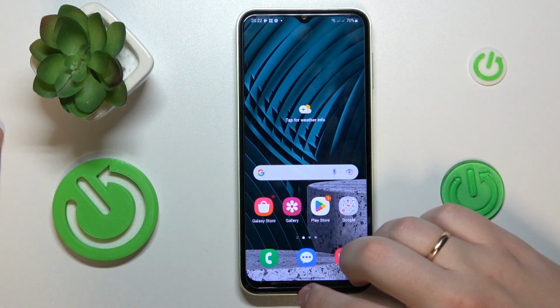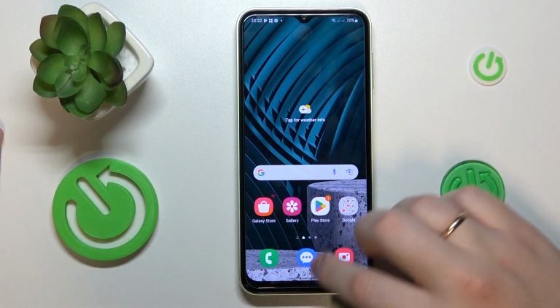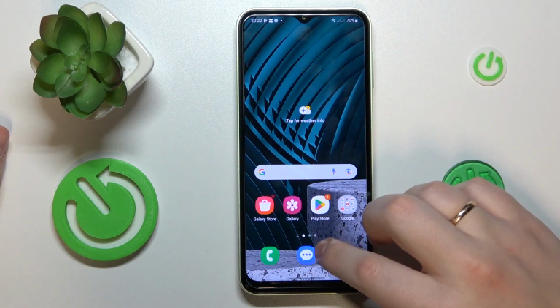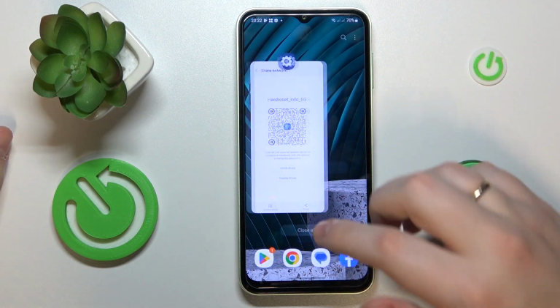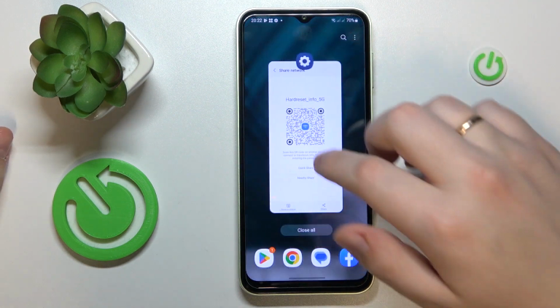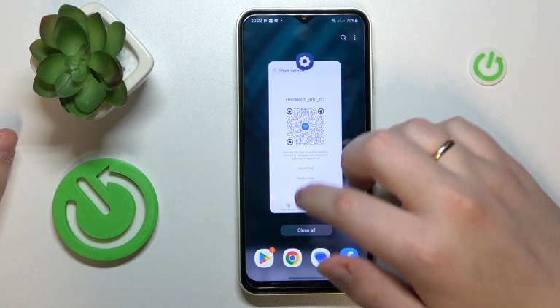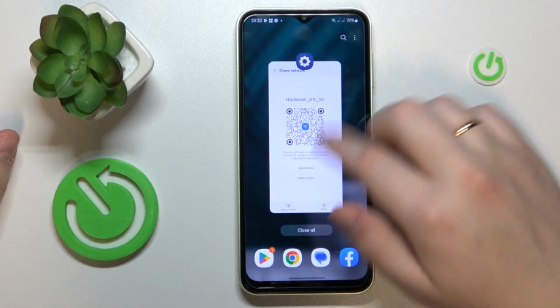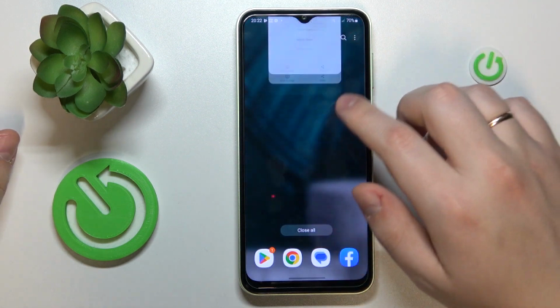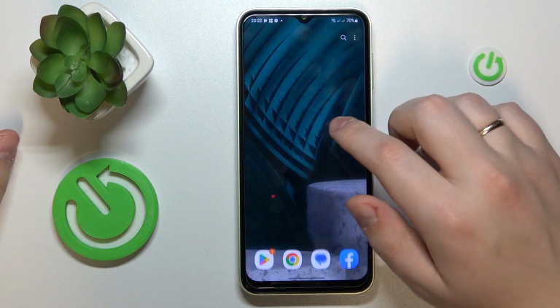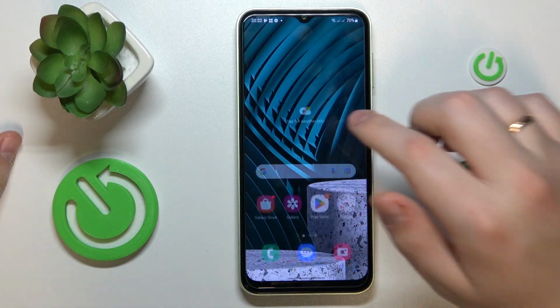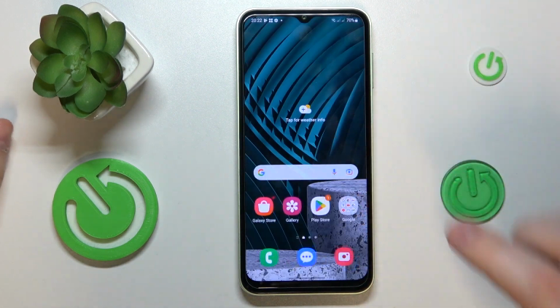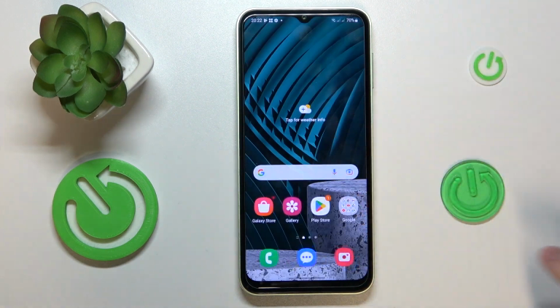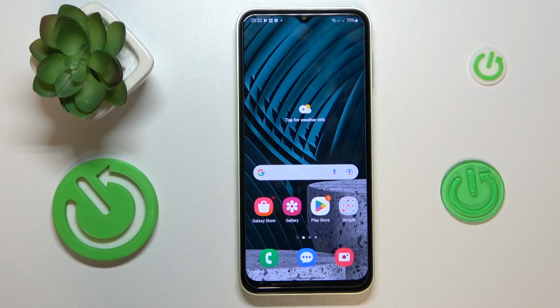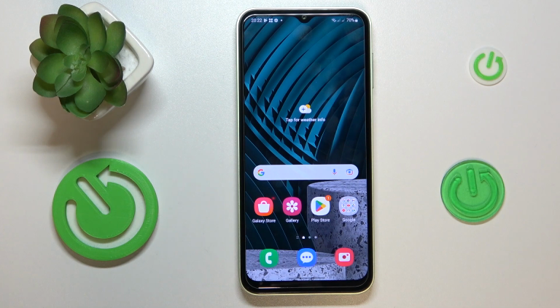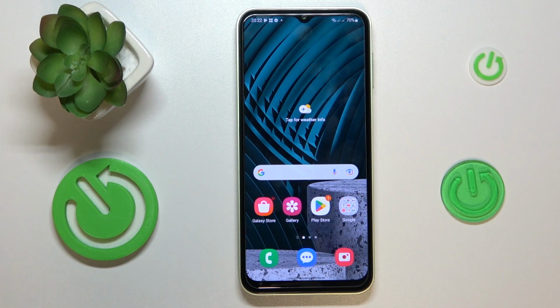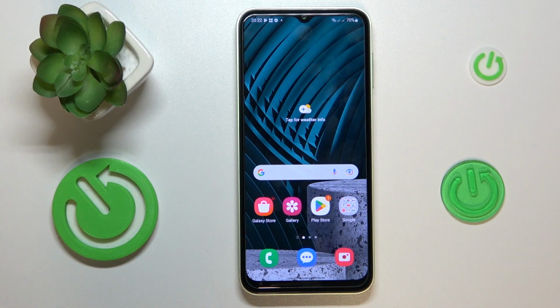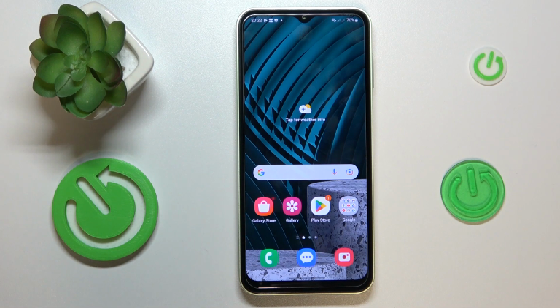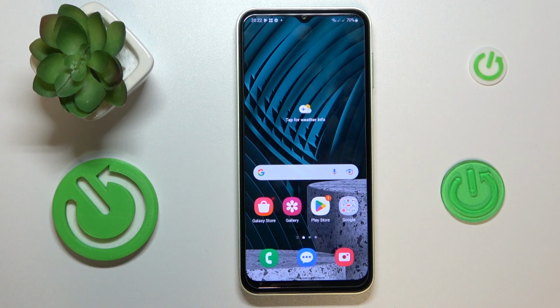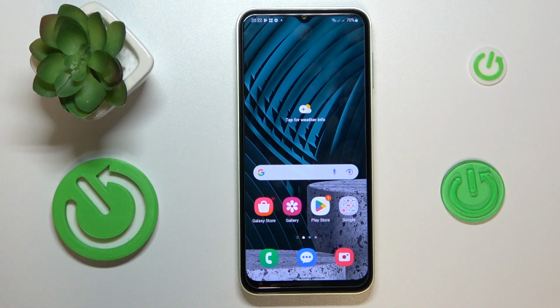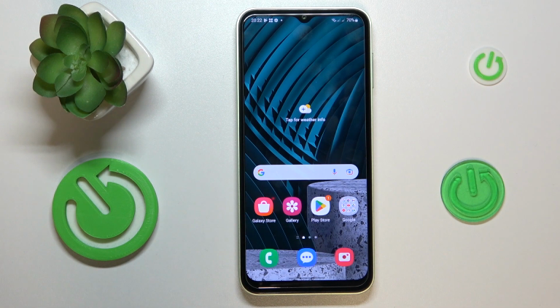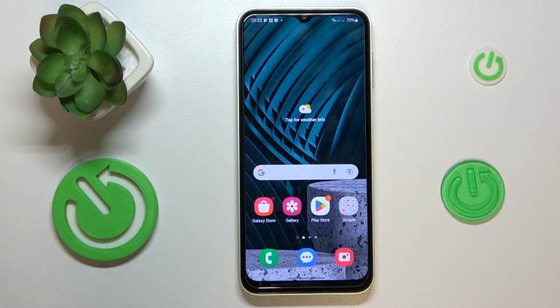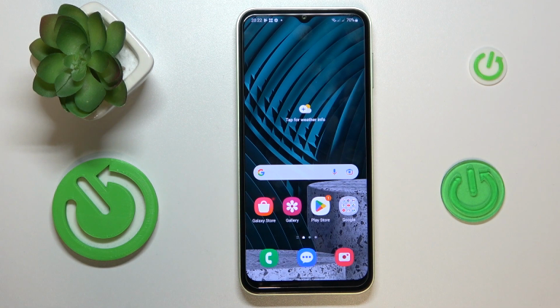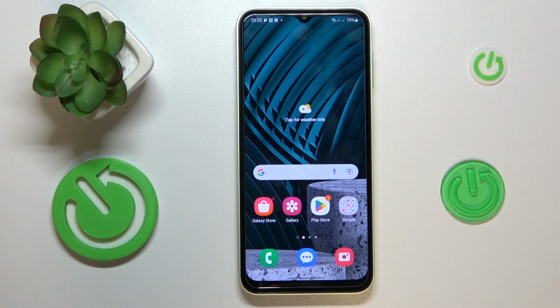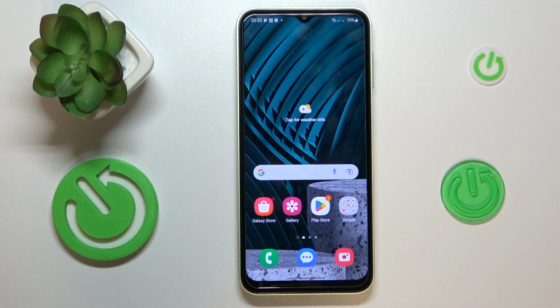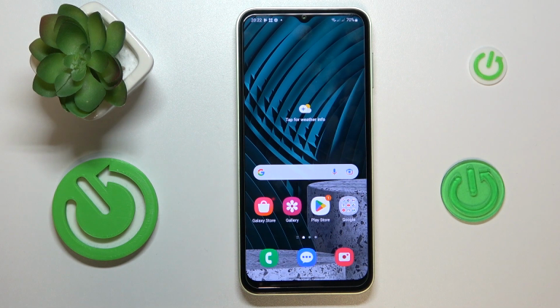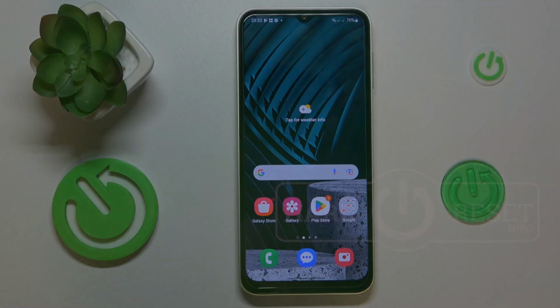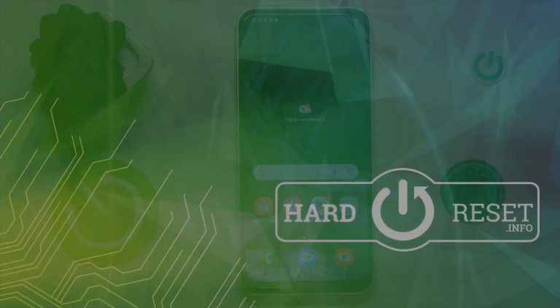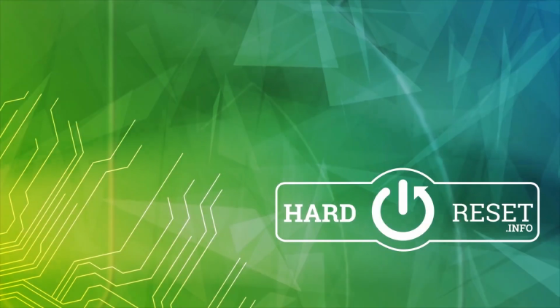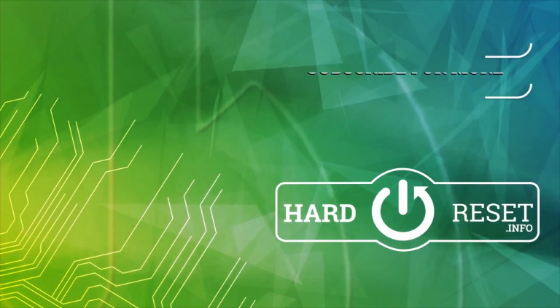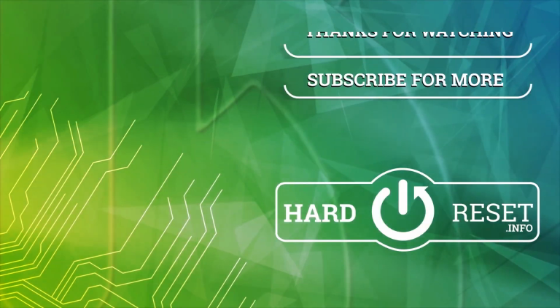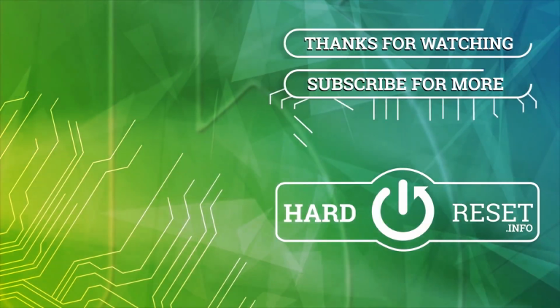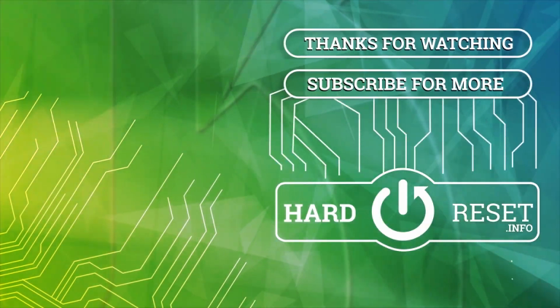Alrighty, so that would be it for this video. Thanks for watching, and bye-bye.